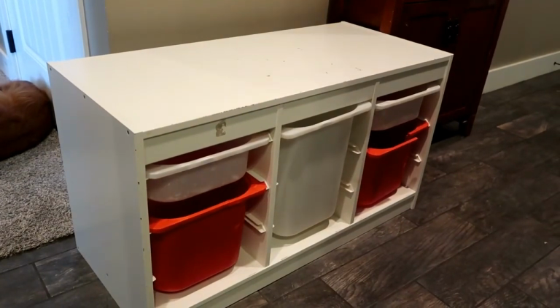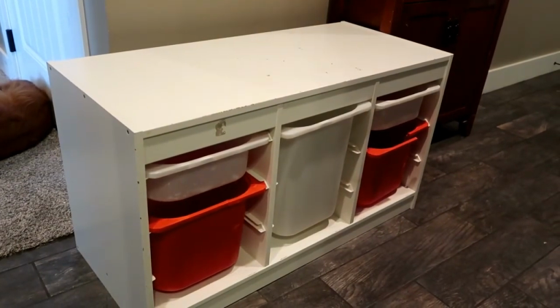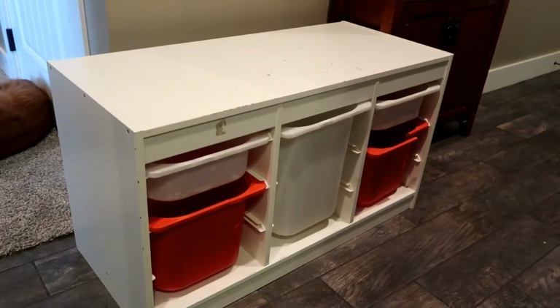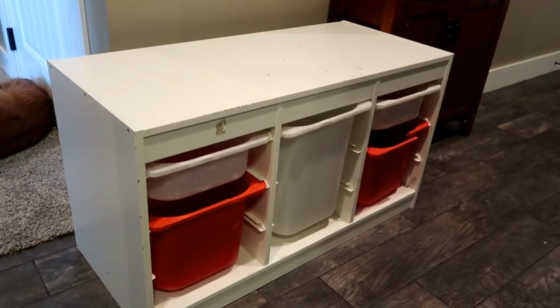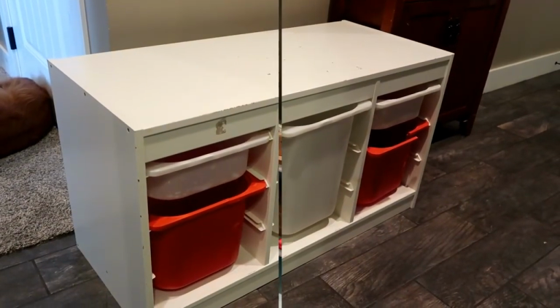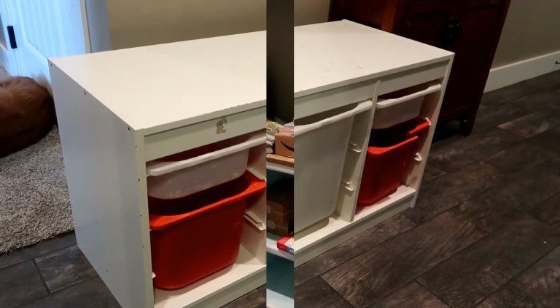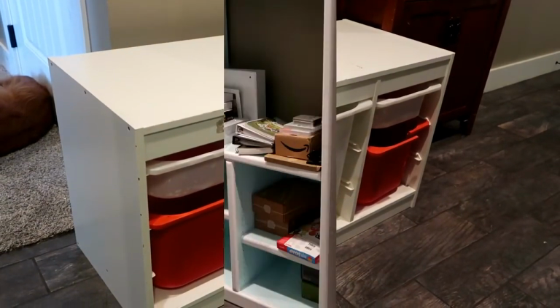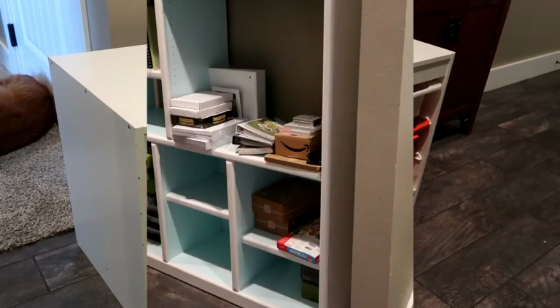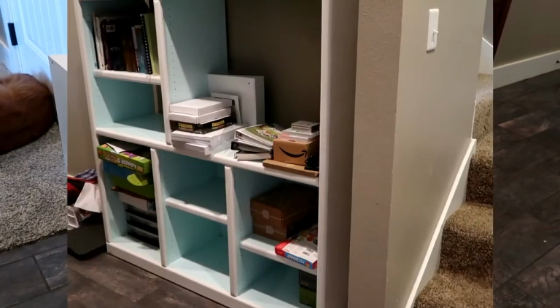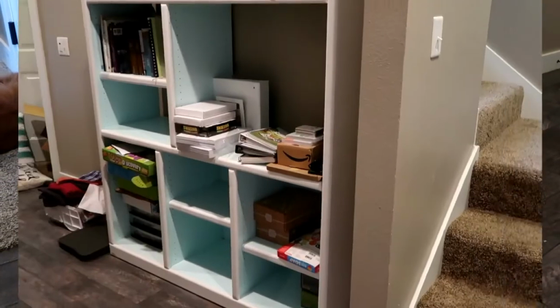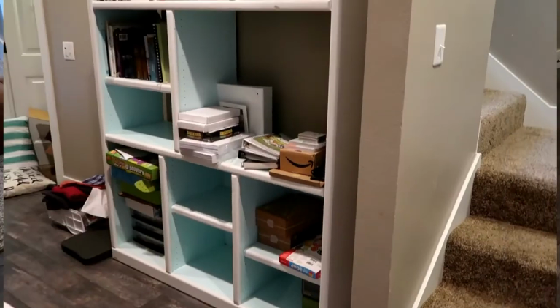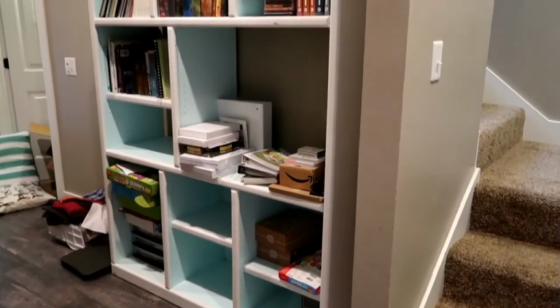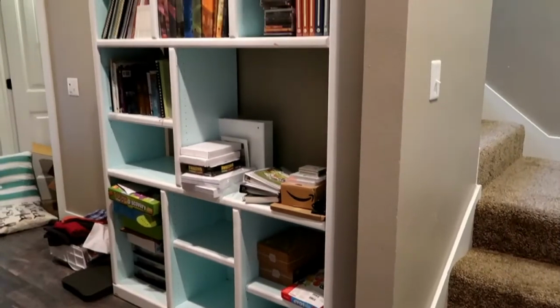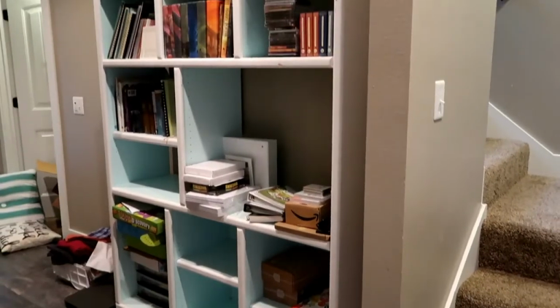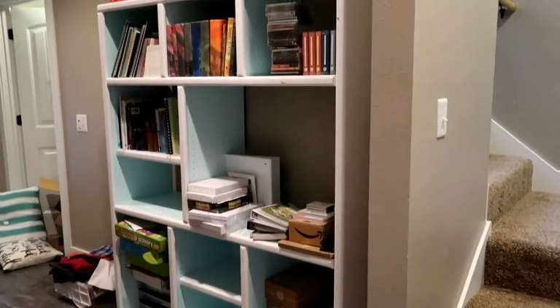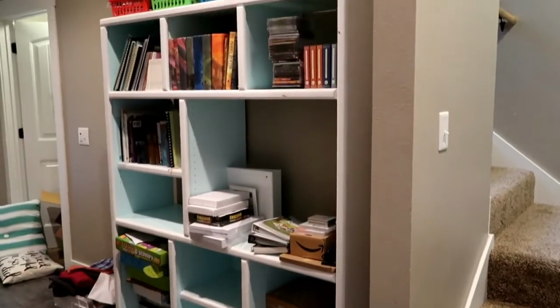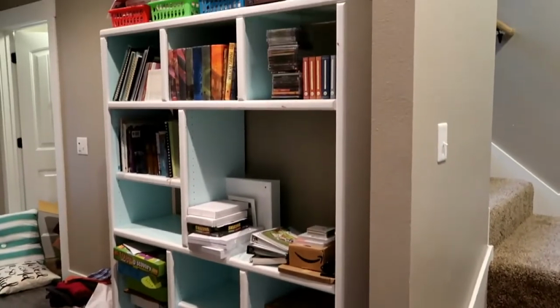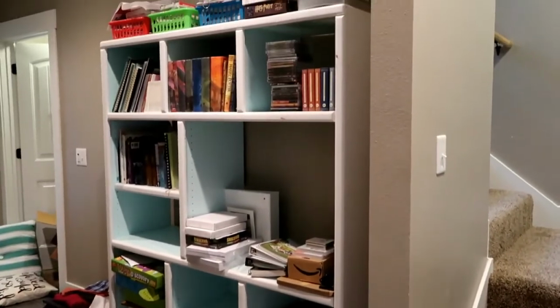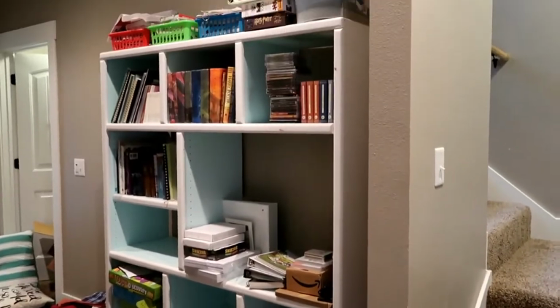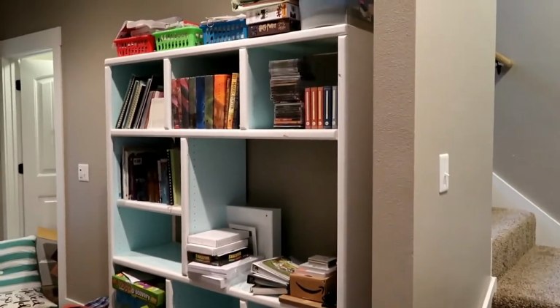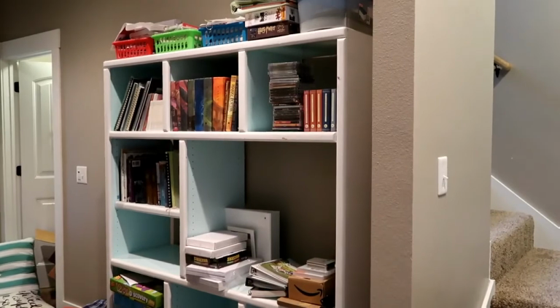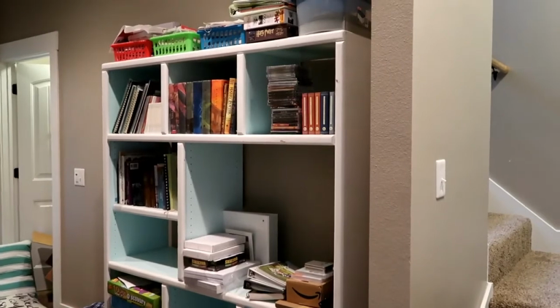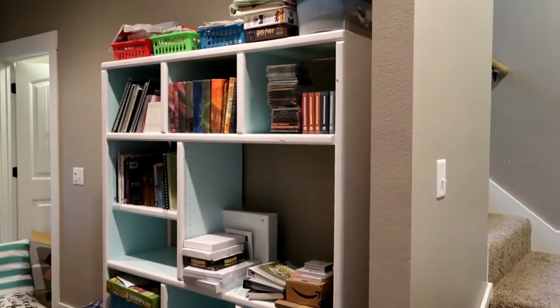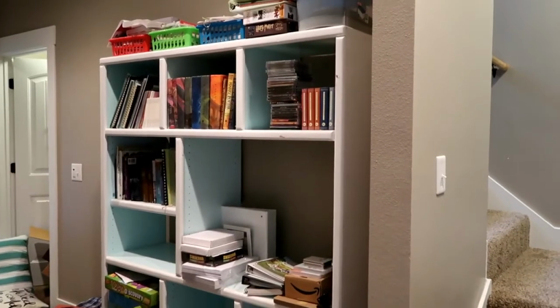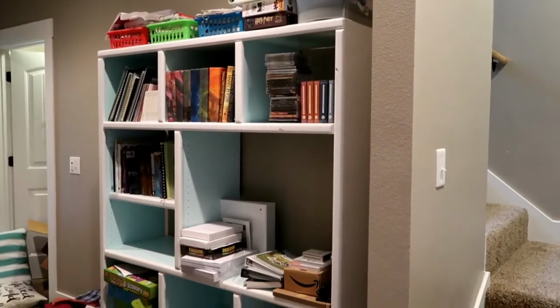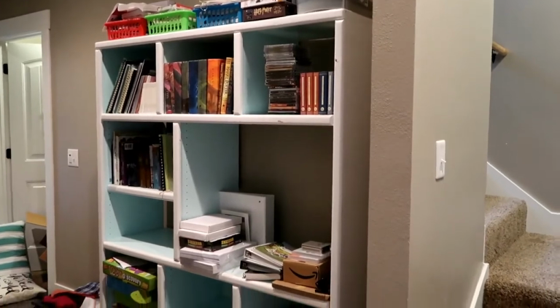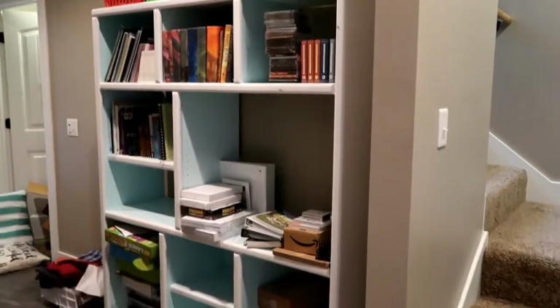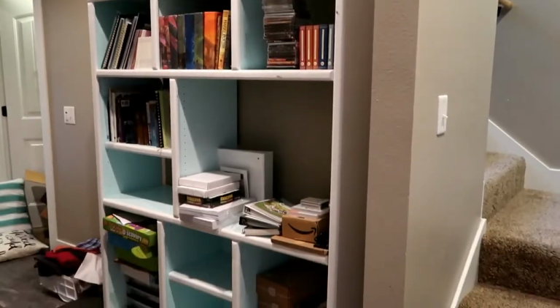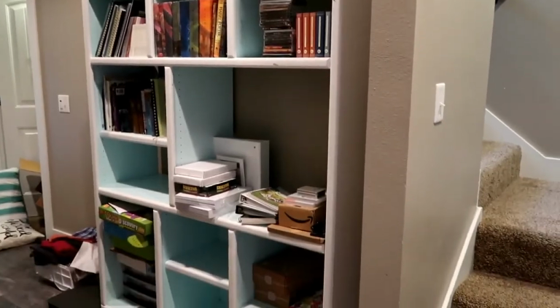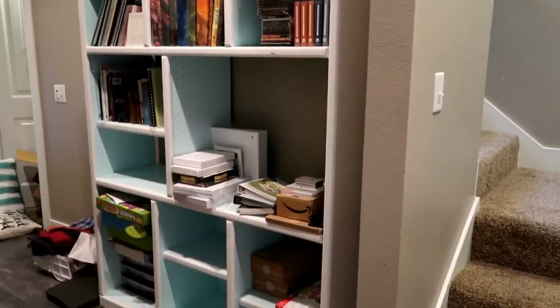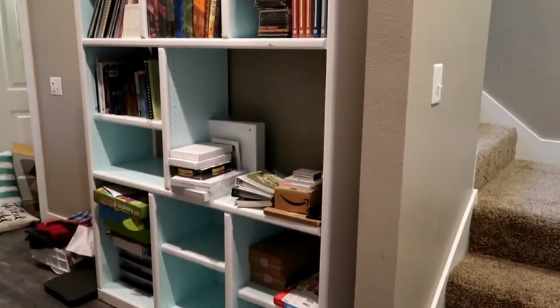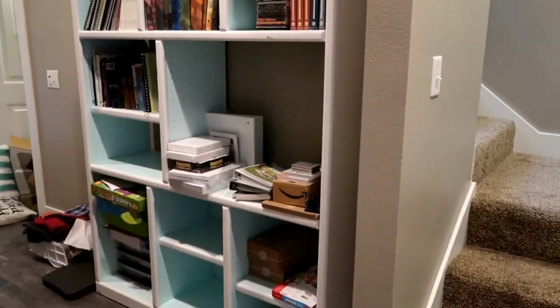My goal is to ultimately be able to get rid of this bookshelf because it won't fit up the stairs and takes up our entire entryway.